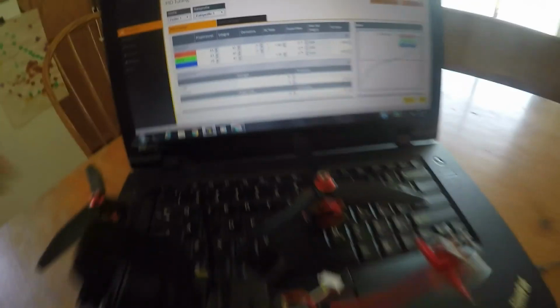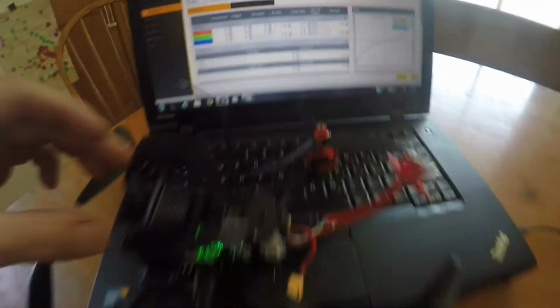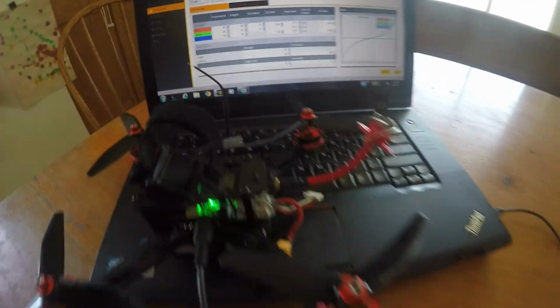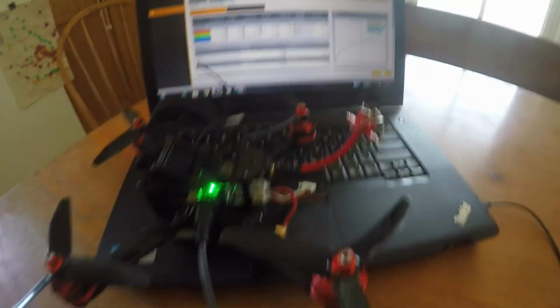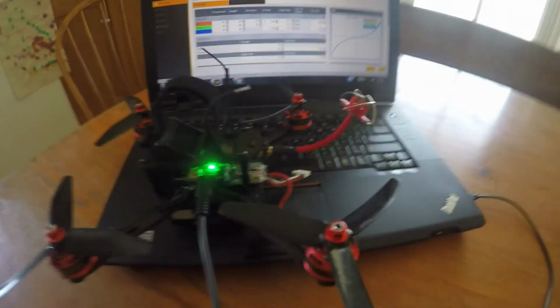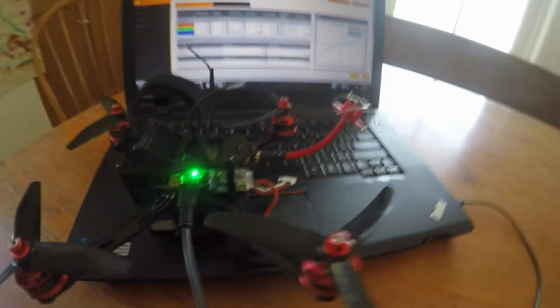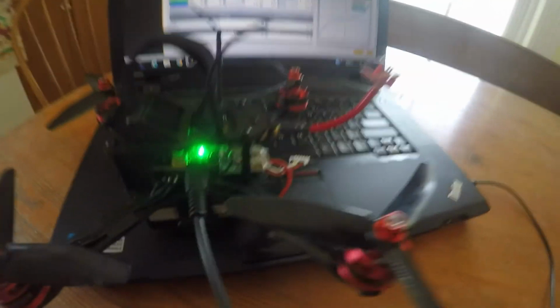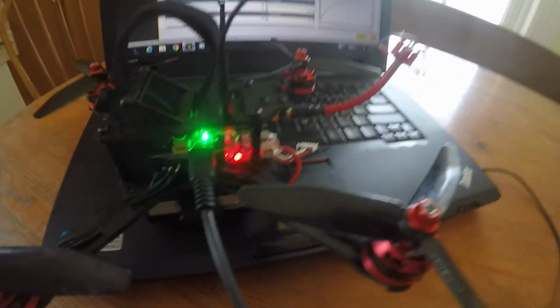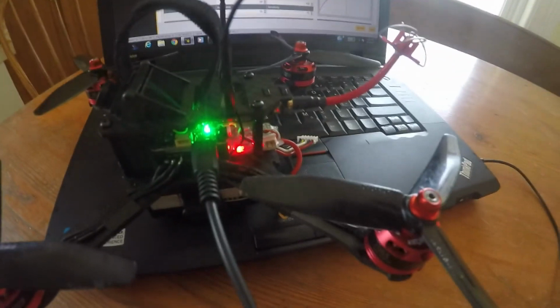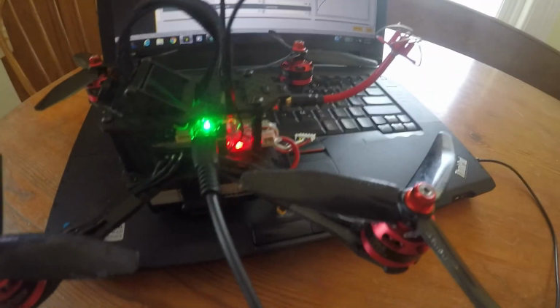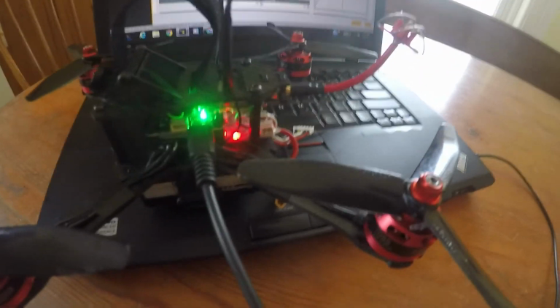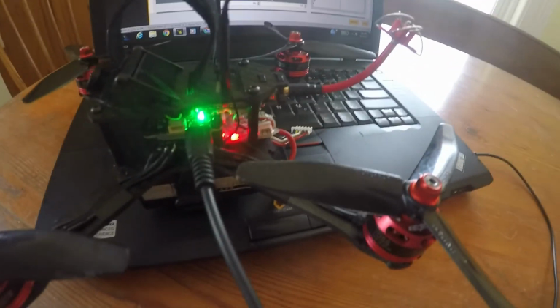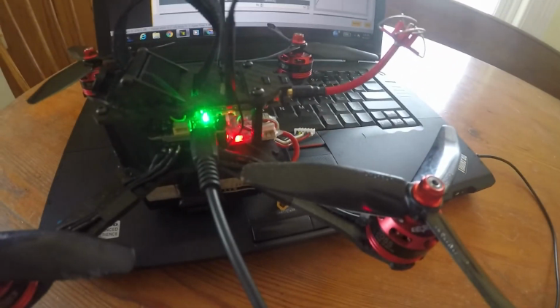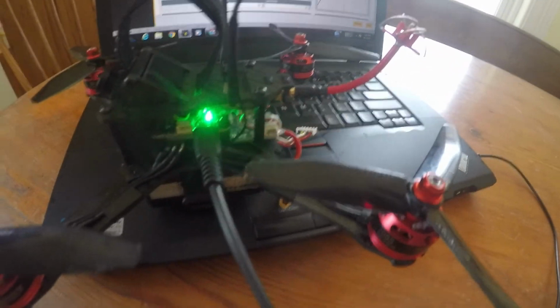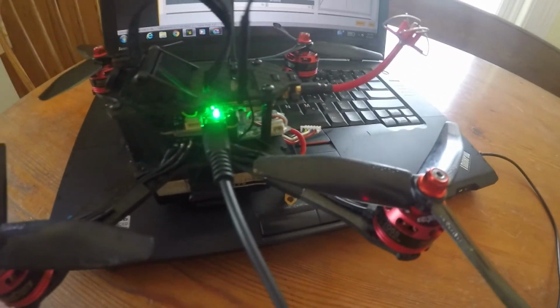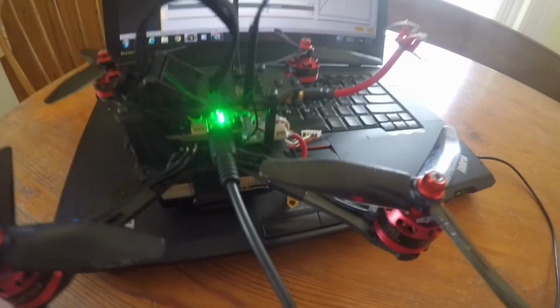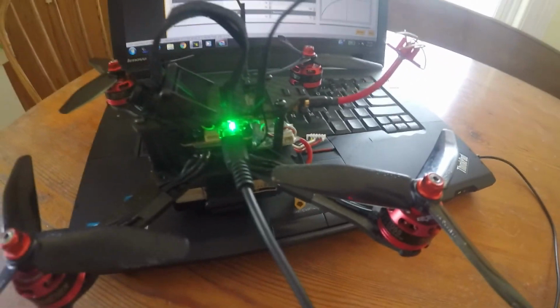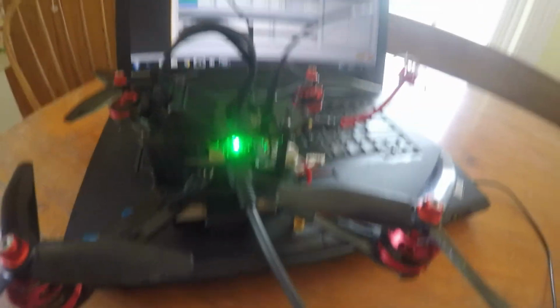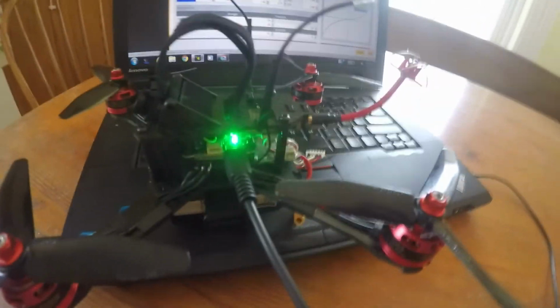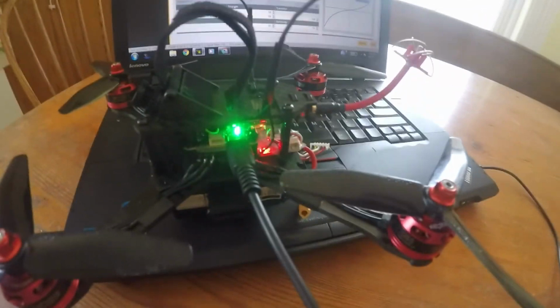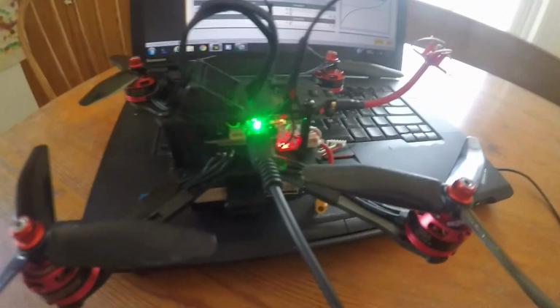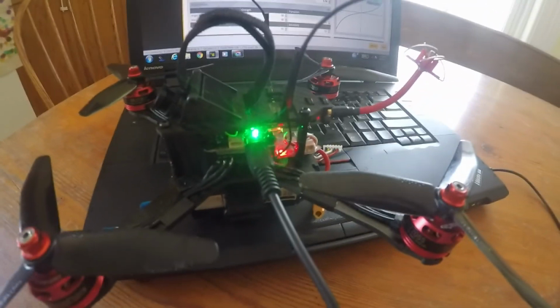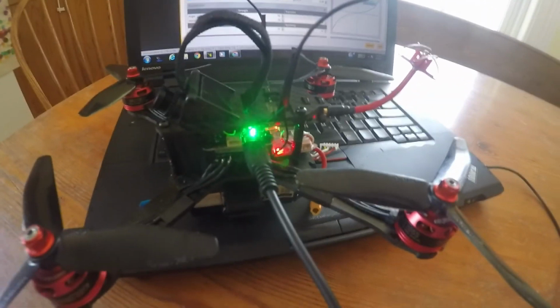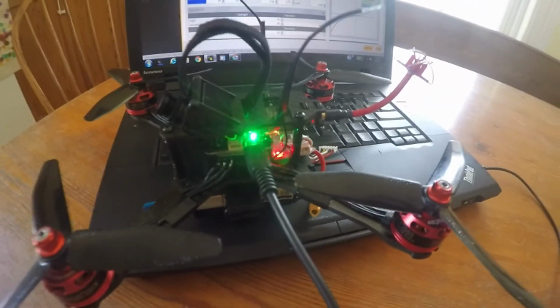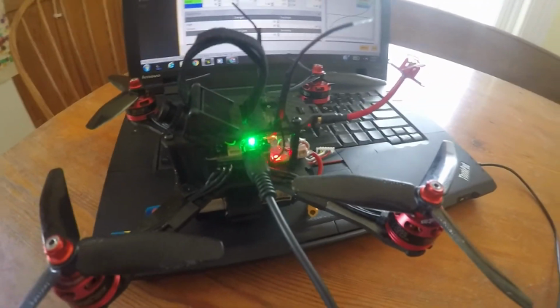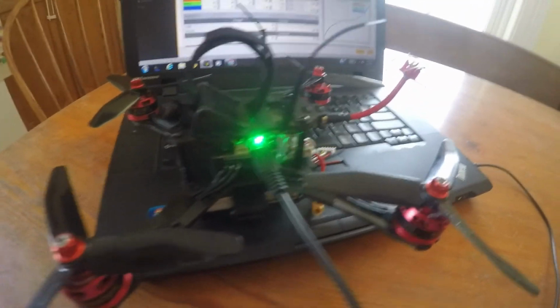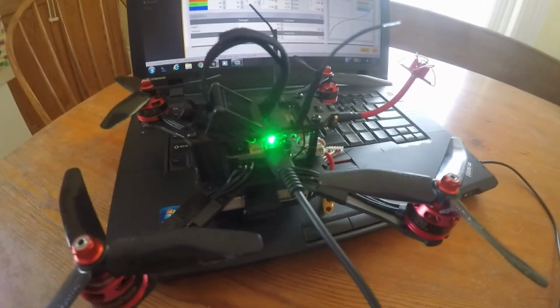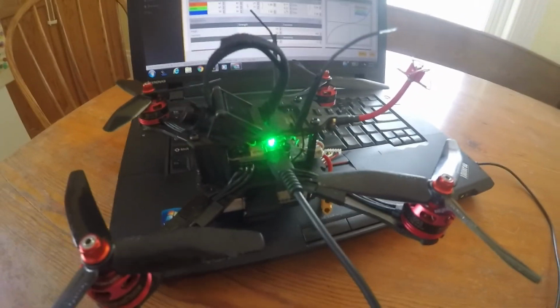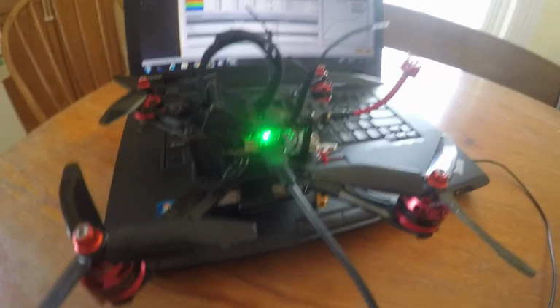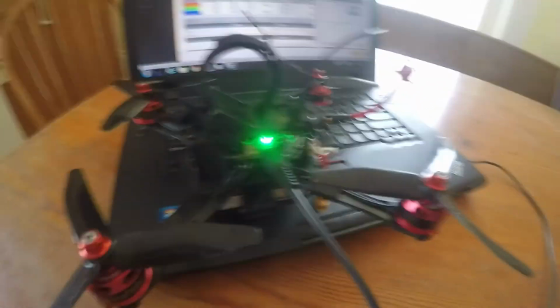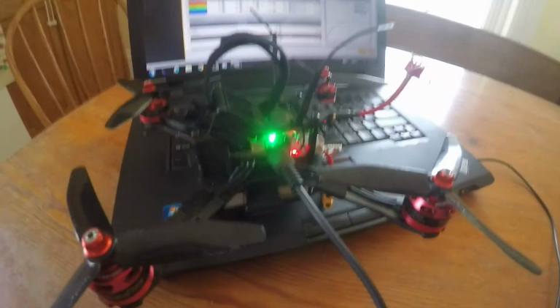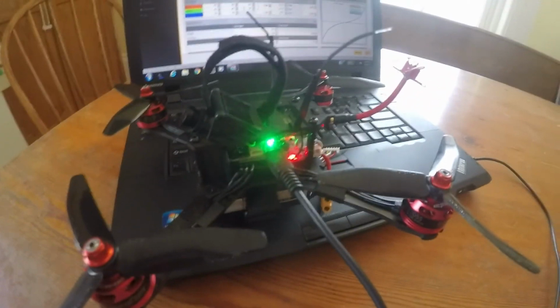But this is what I'm running, so let's take it for a flight and I'll show you guys how it's flying.